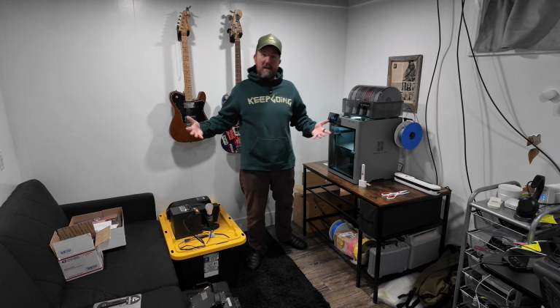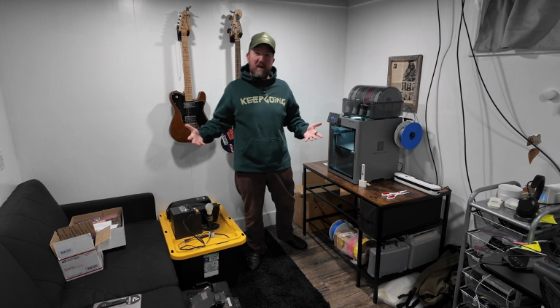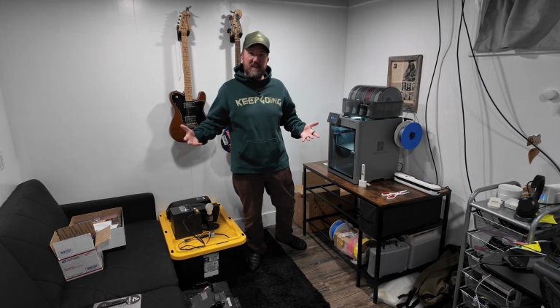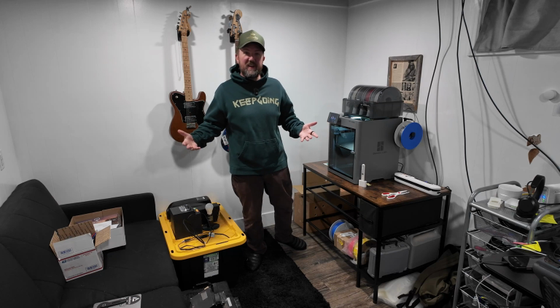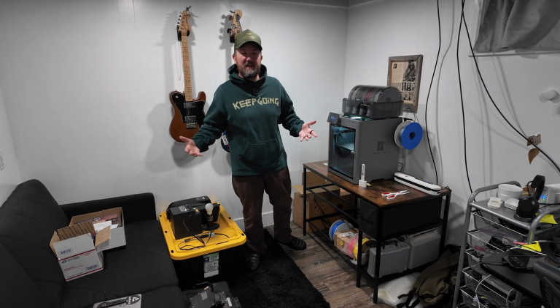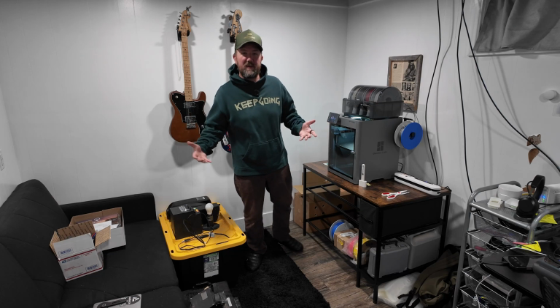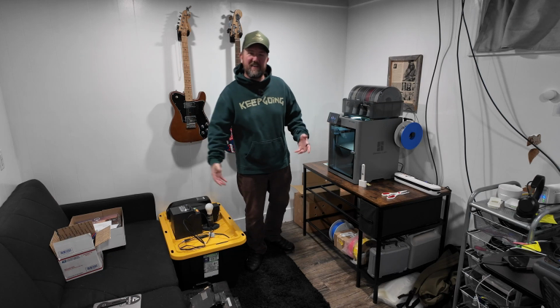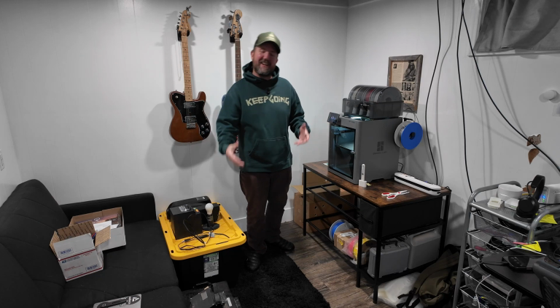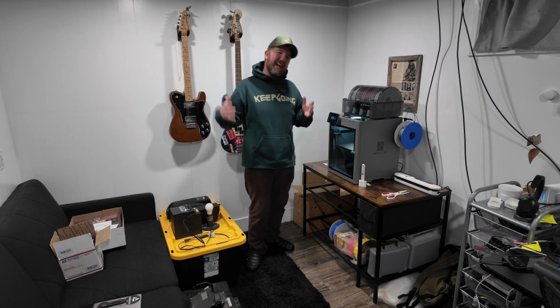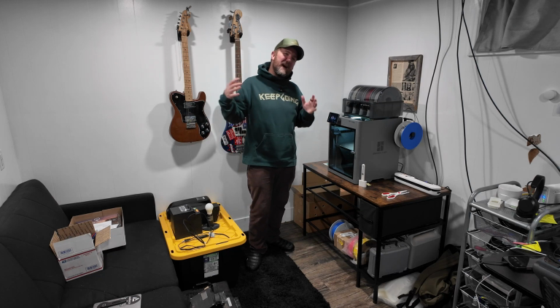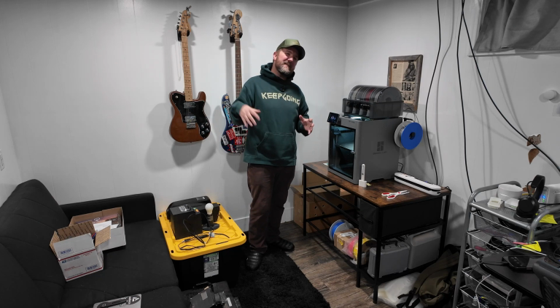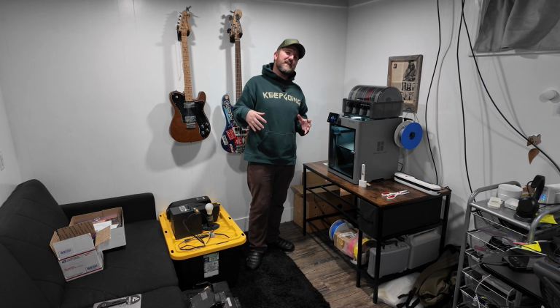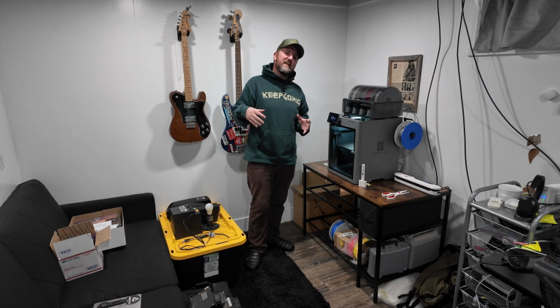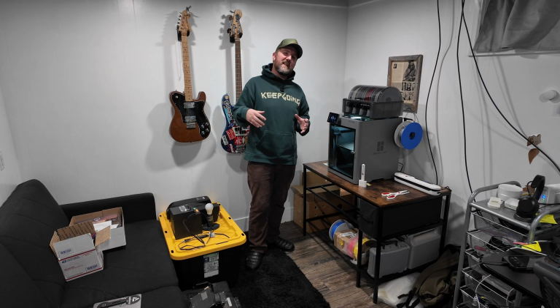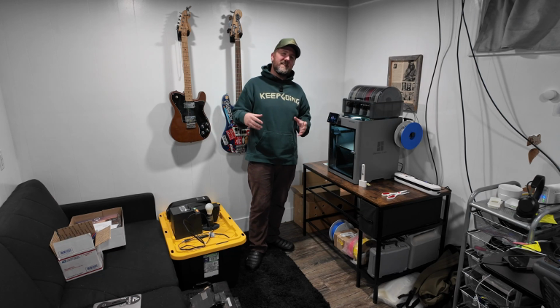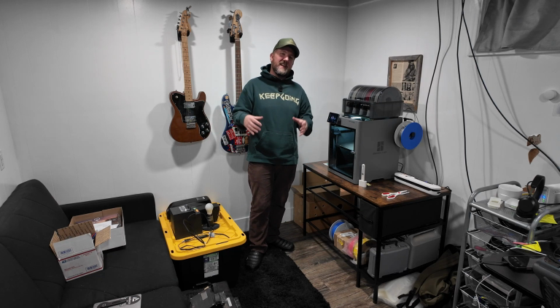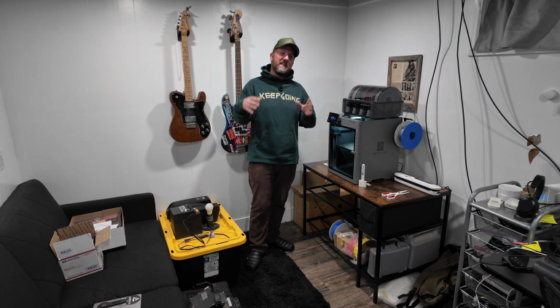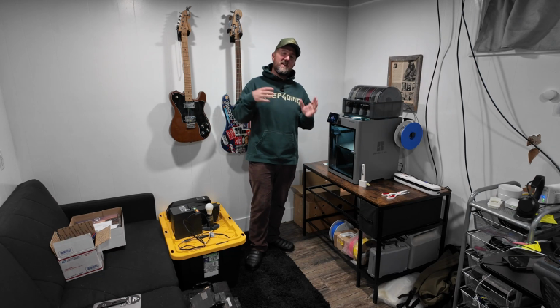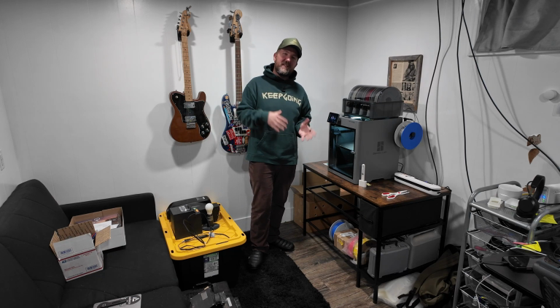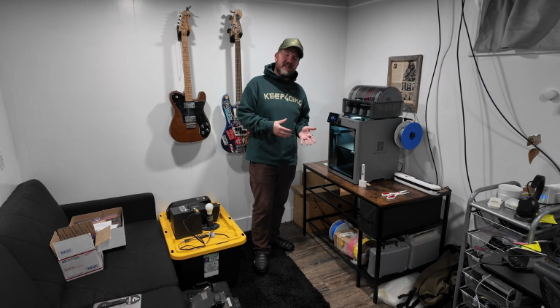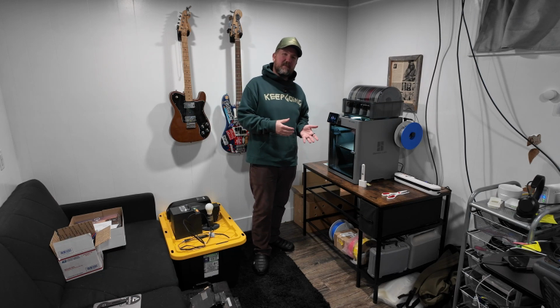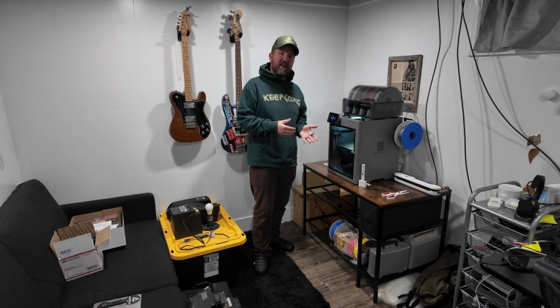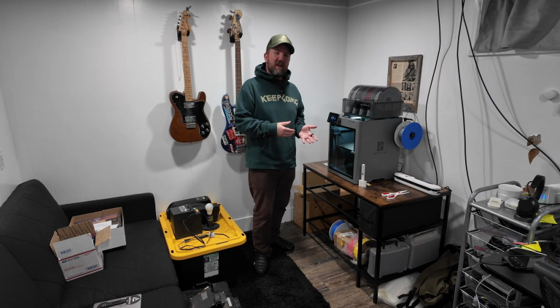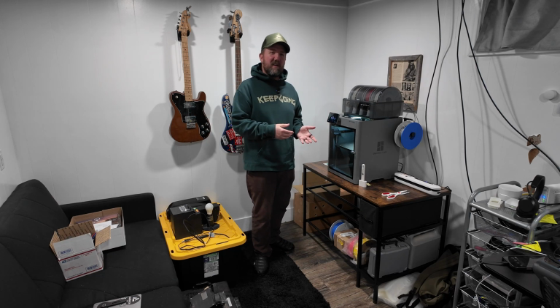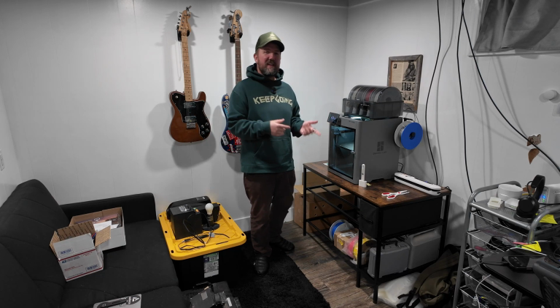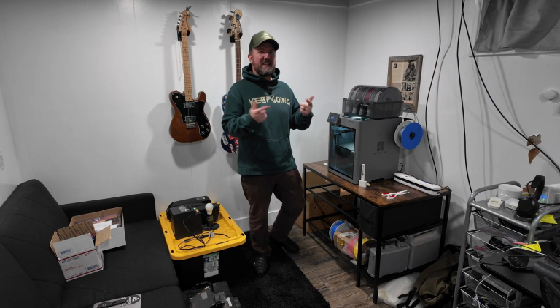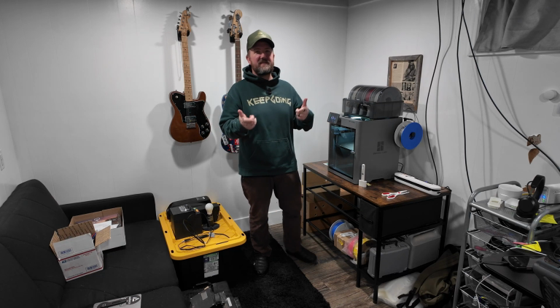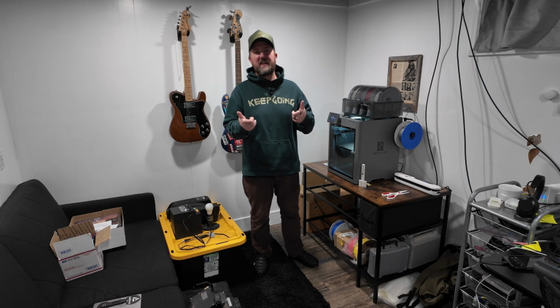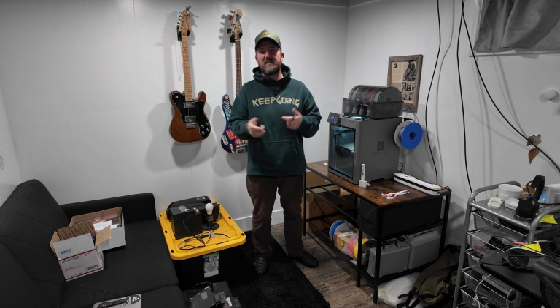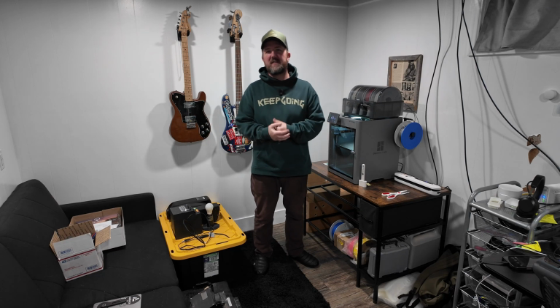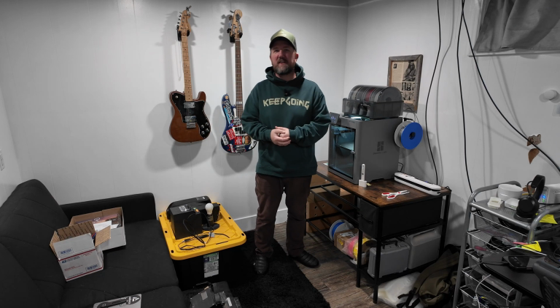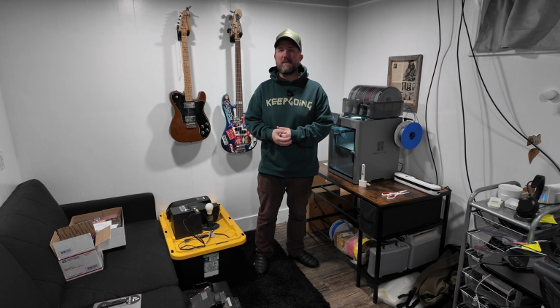I bought a 3D printer and I absolutely love it. If you're on the fence about getting one, this video is for you.